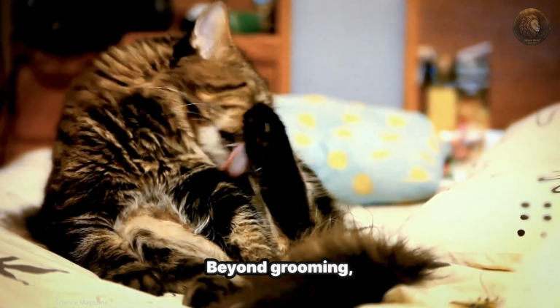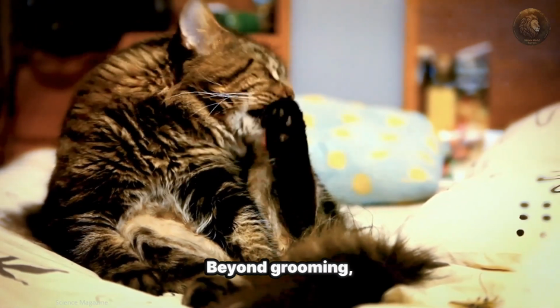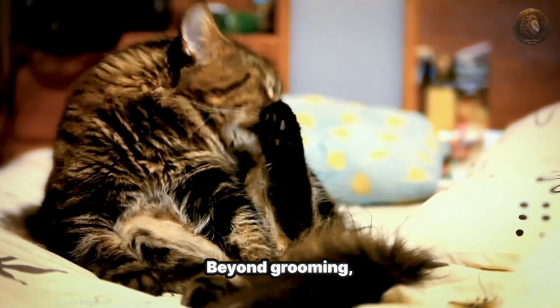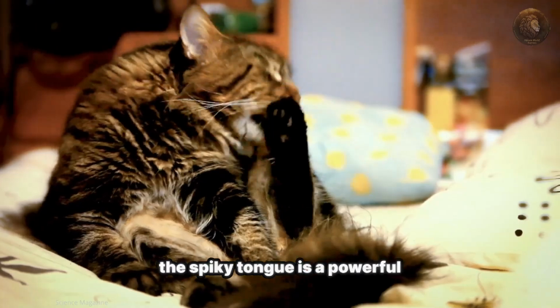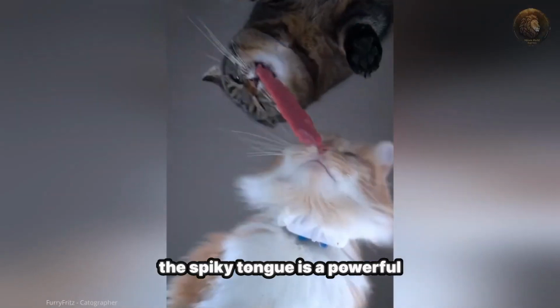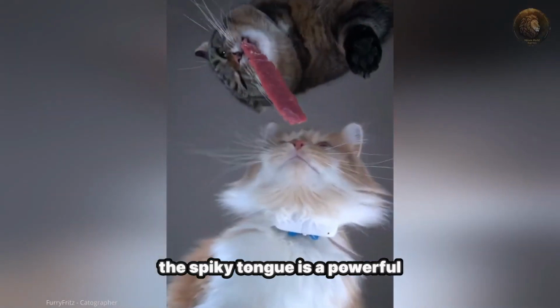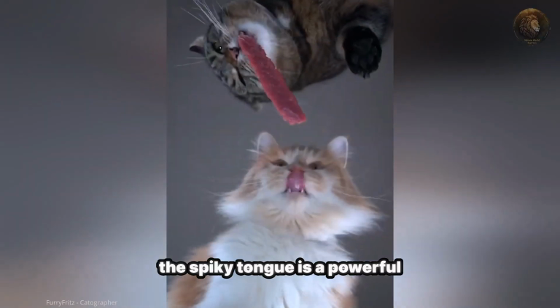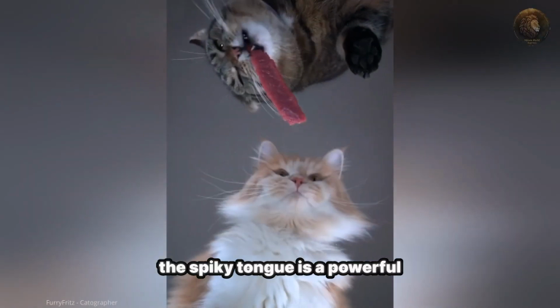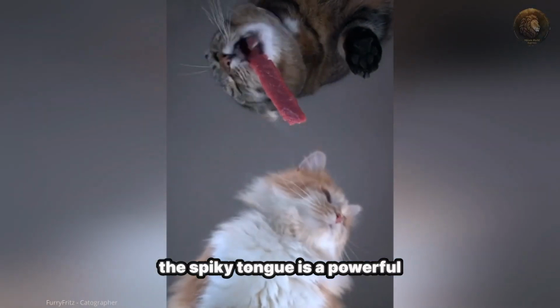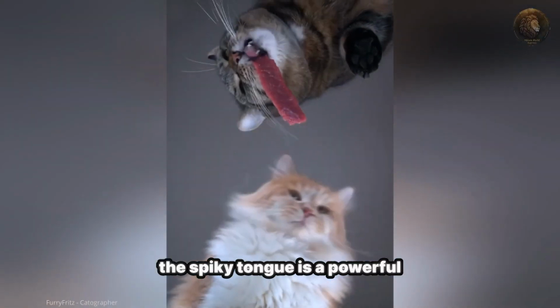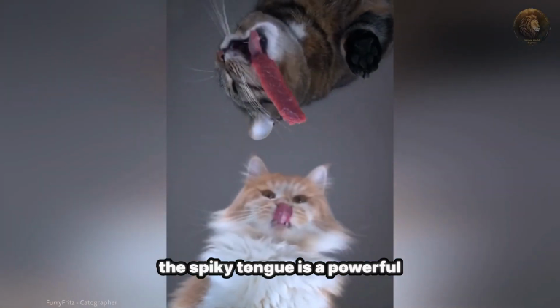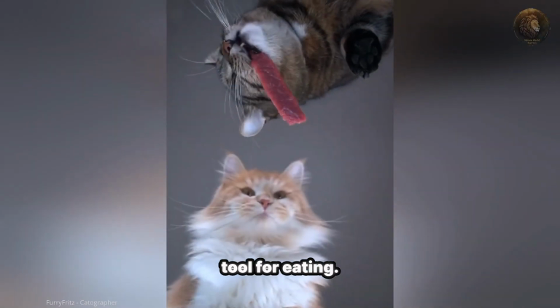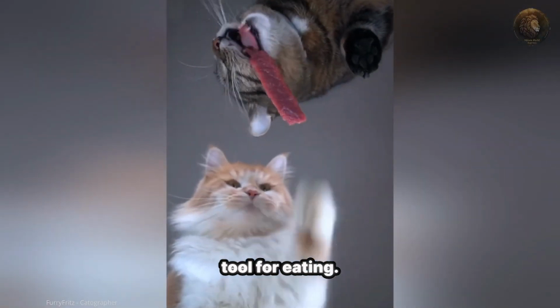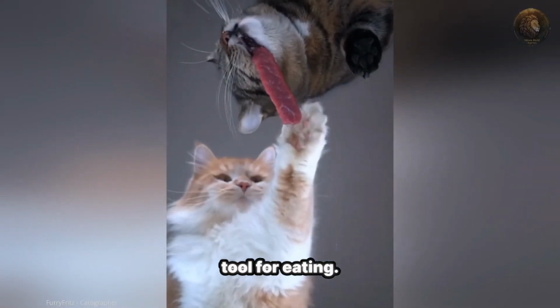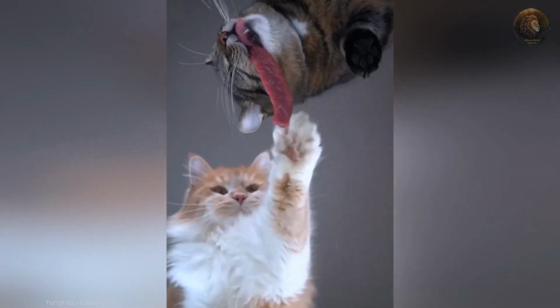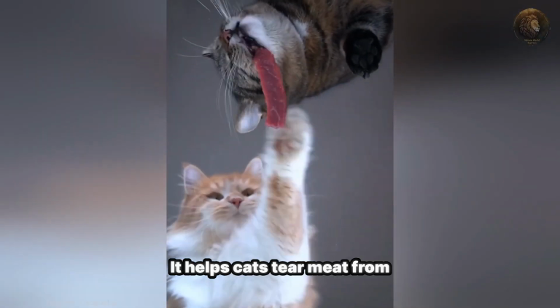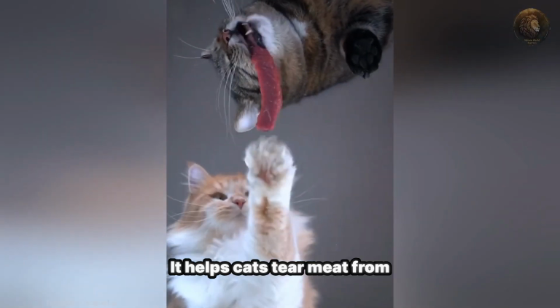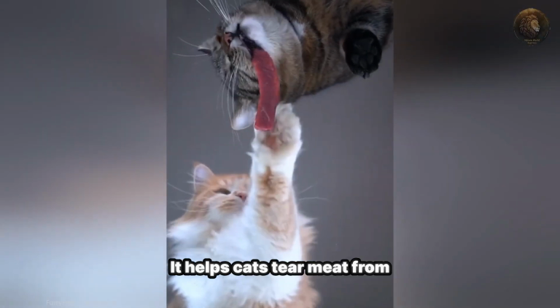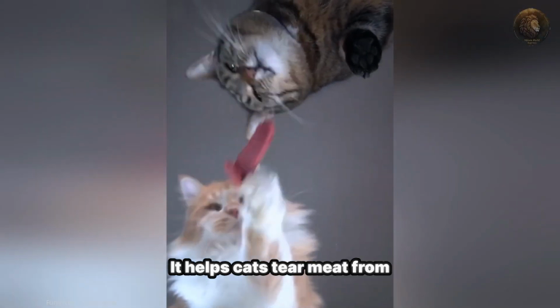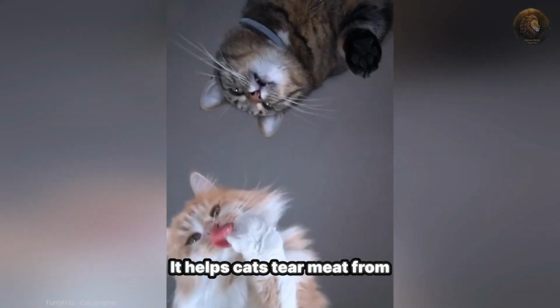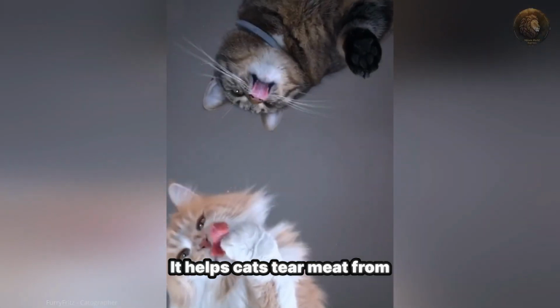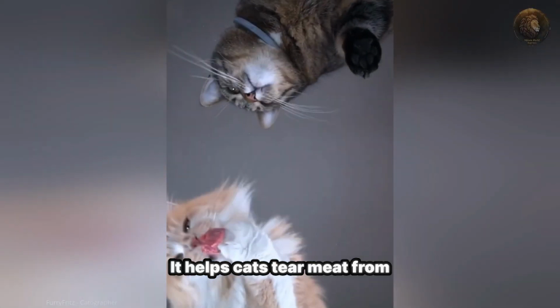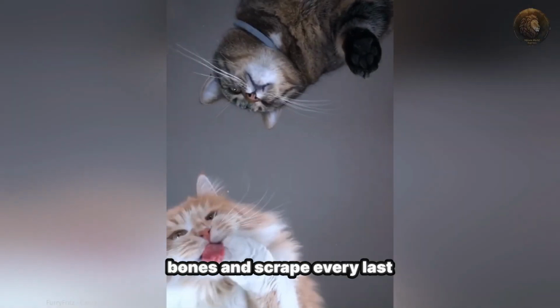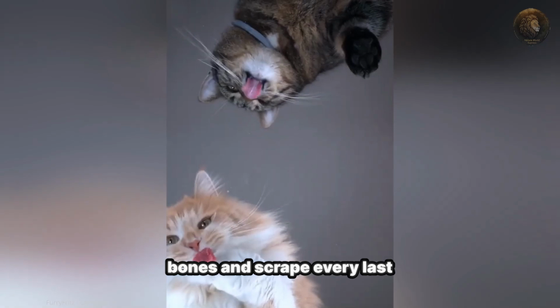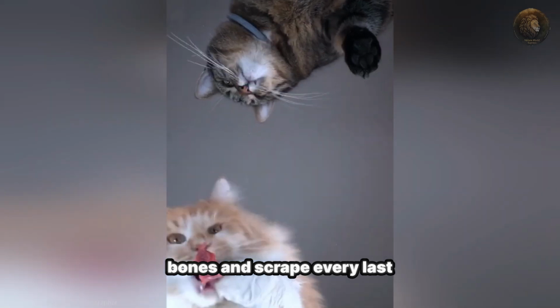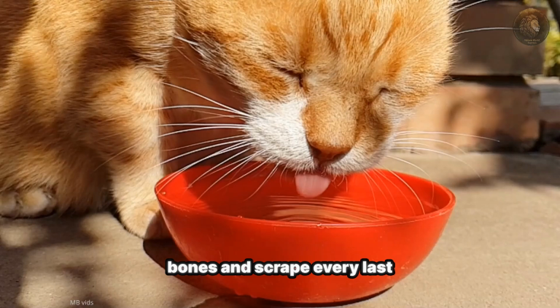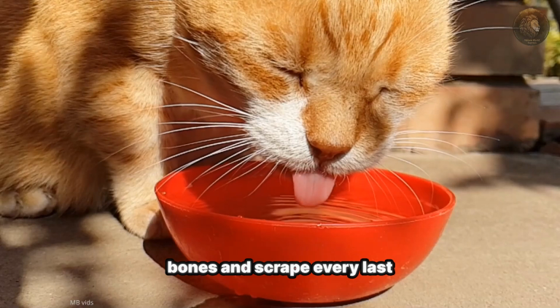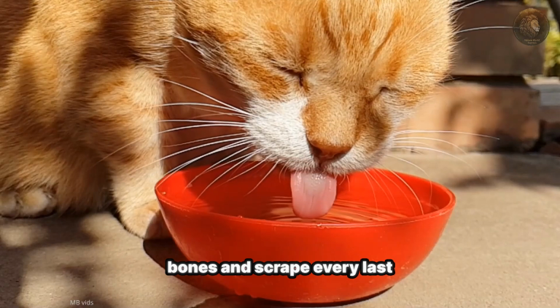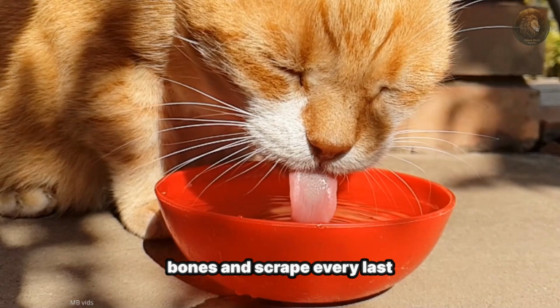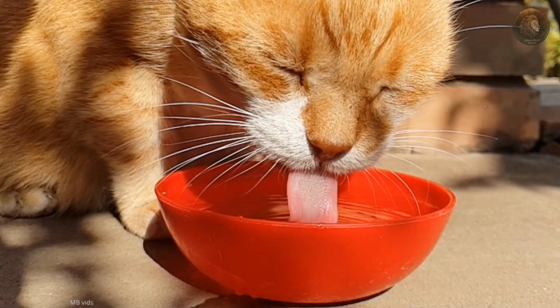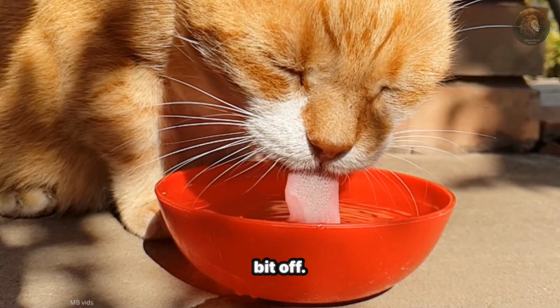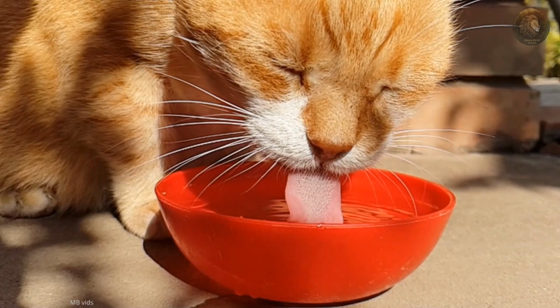Beyond grooming, the spiky tongue is a powerful tool for eating. It helps cats tear meat from bones and scrape every last bit off.